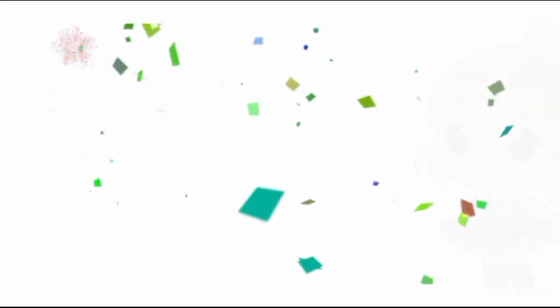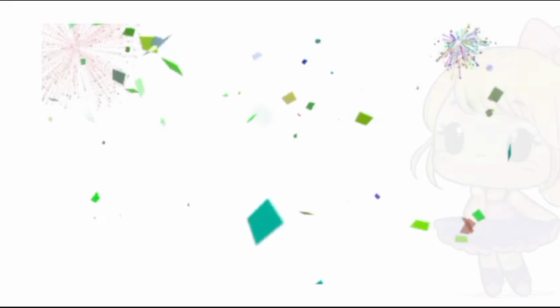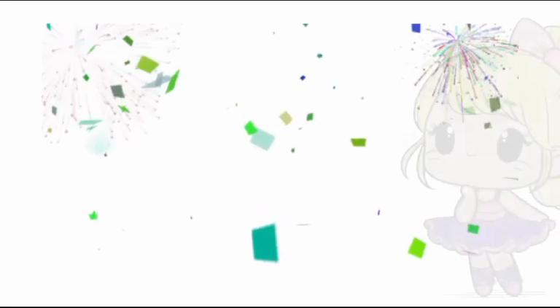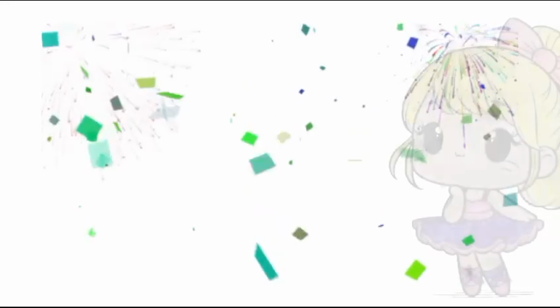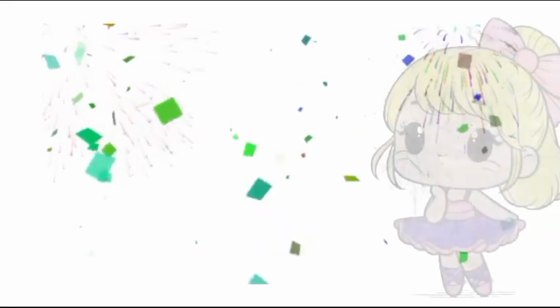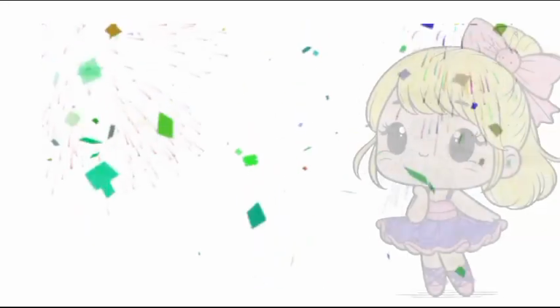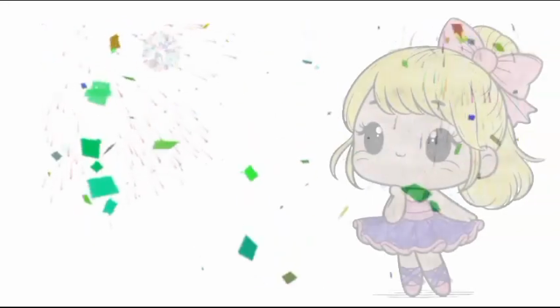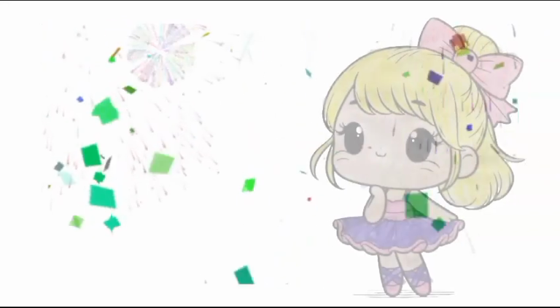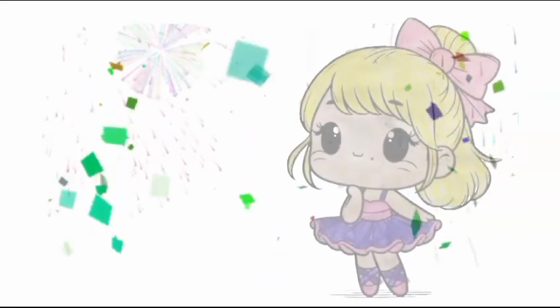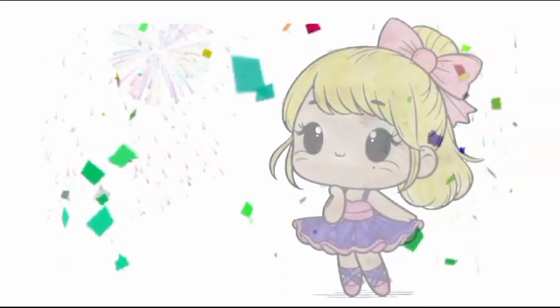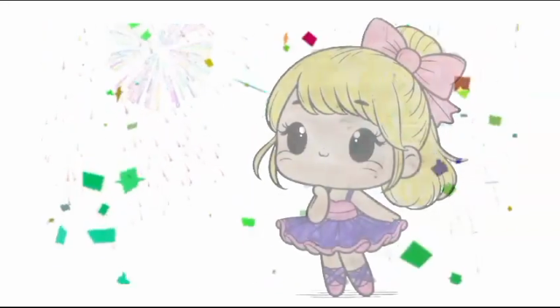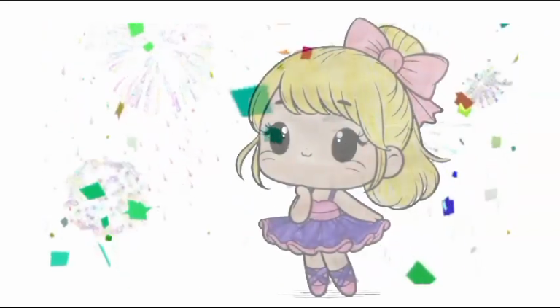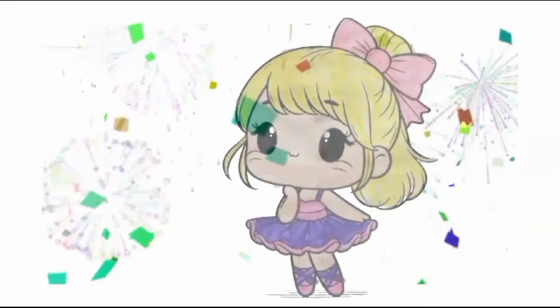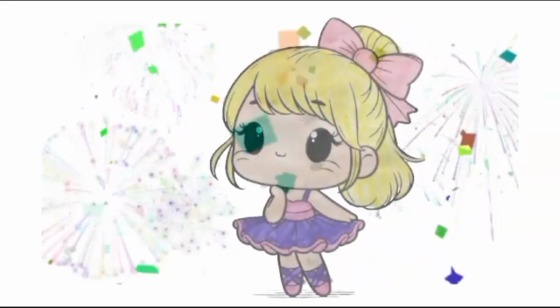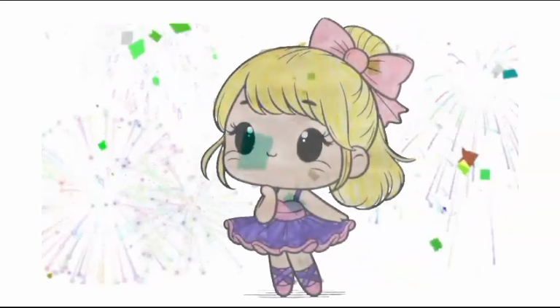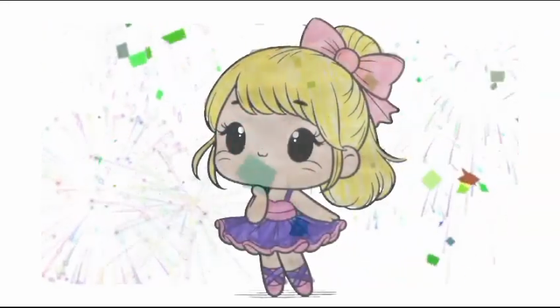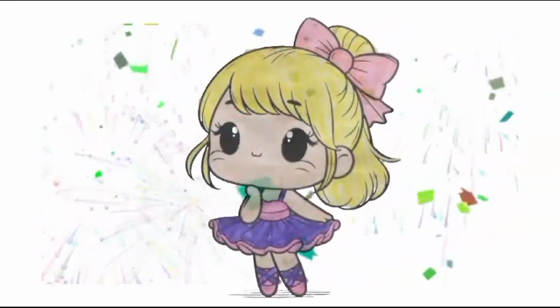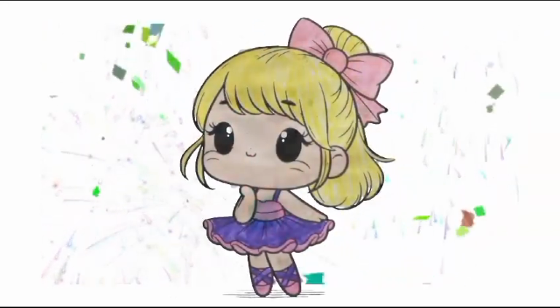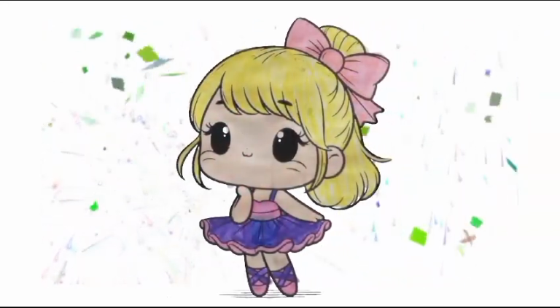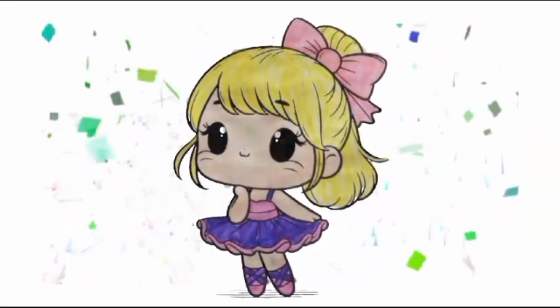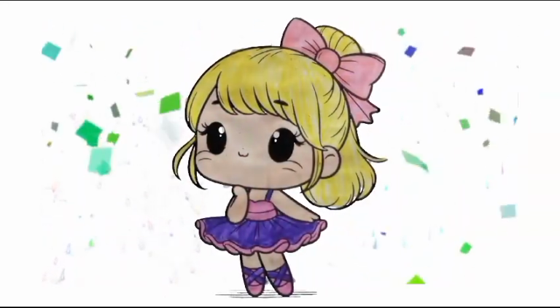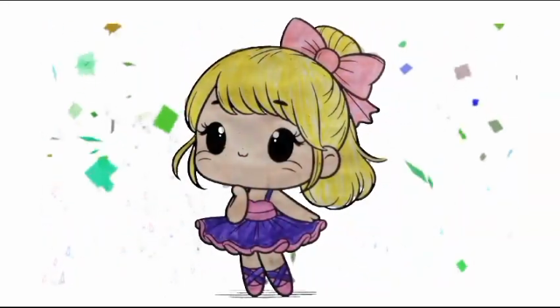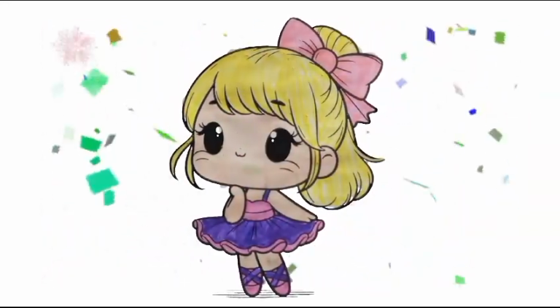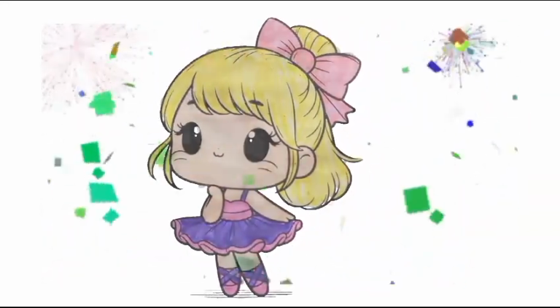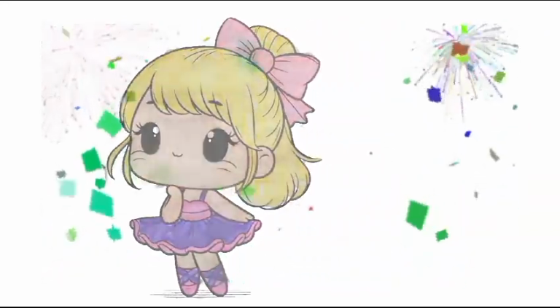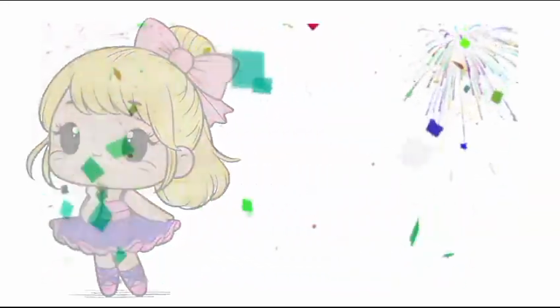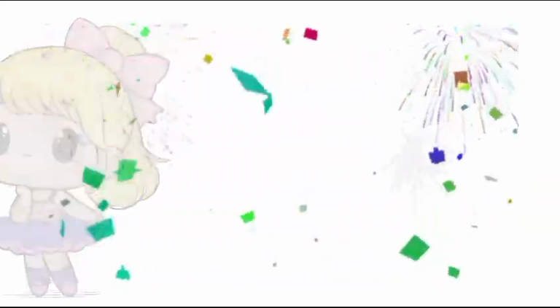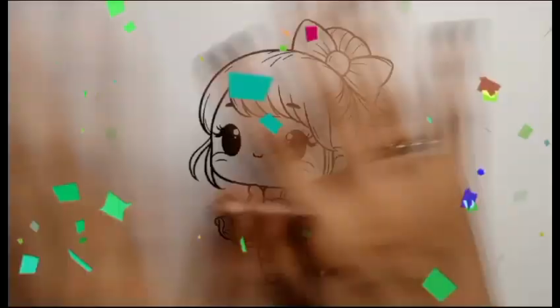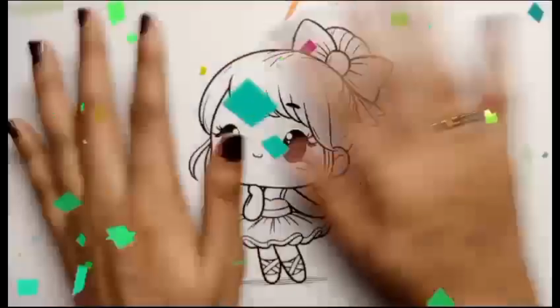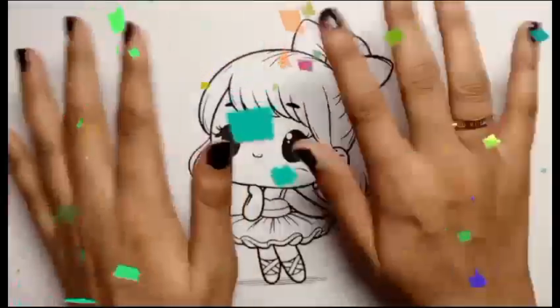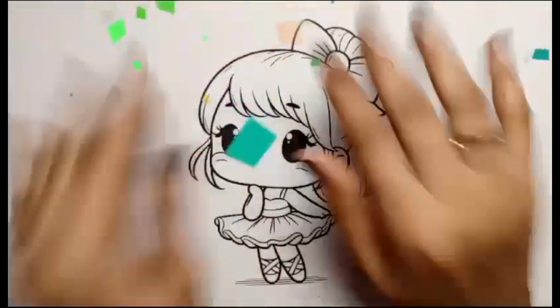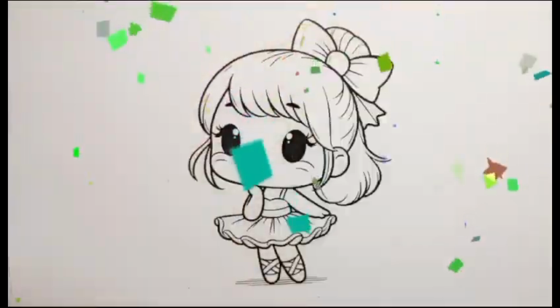Hi kids, welcome back to my channel. Today I am drawing and coloring a cute little princess.